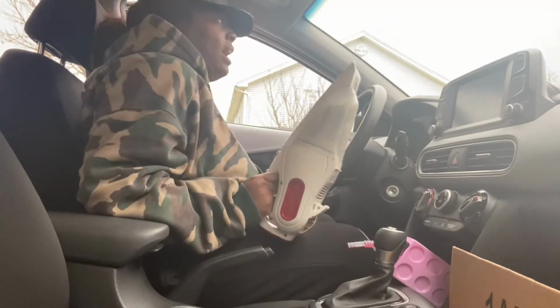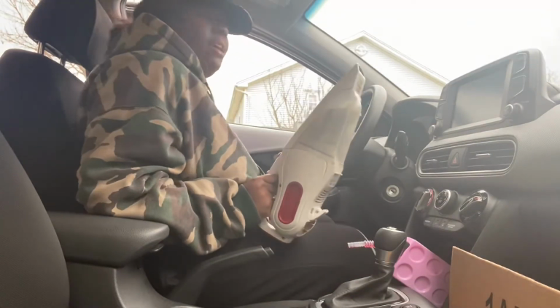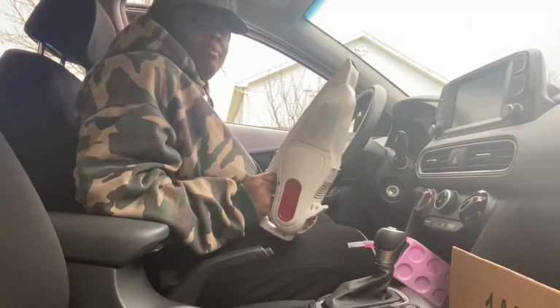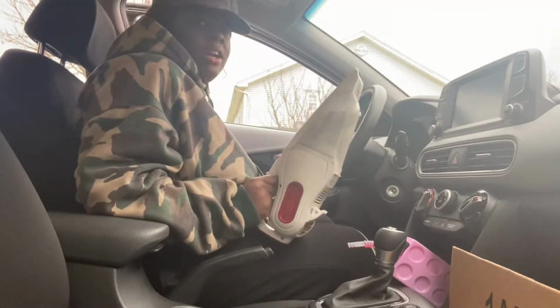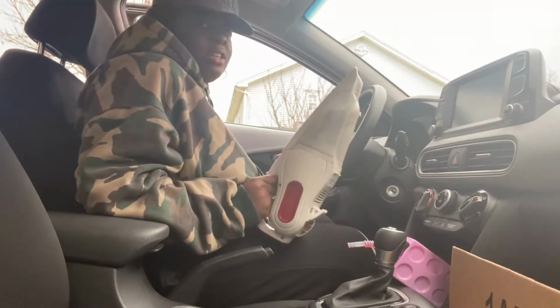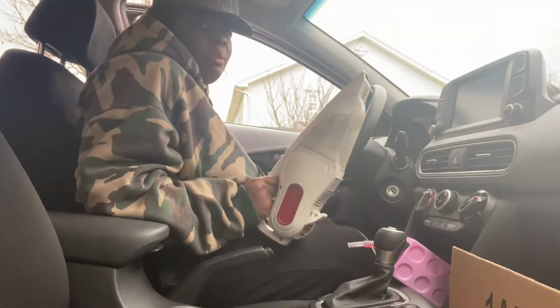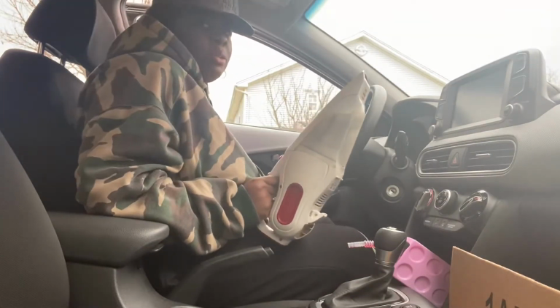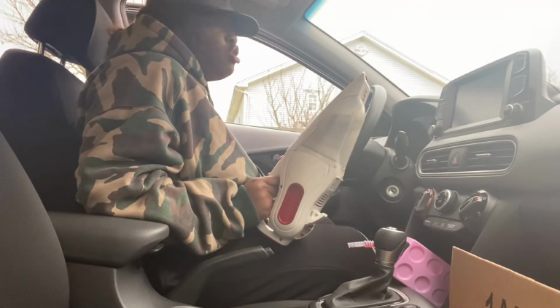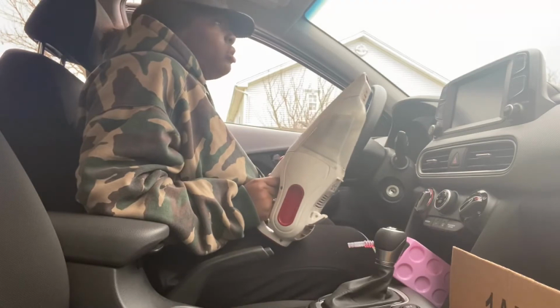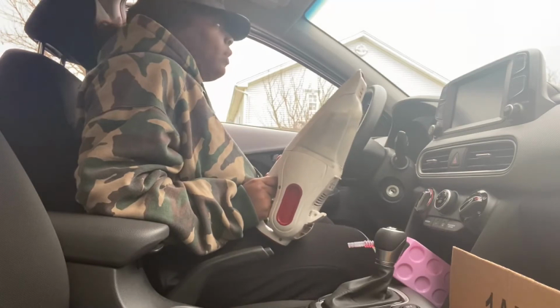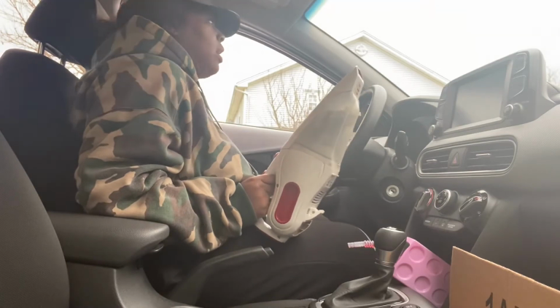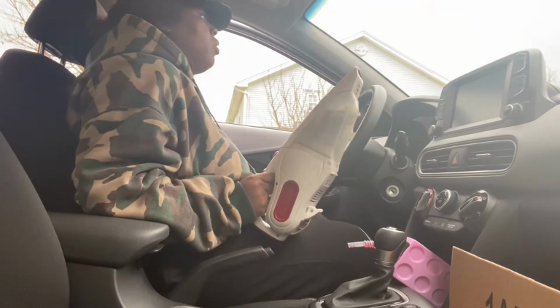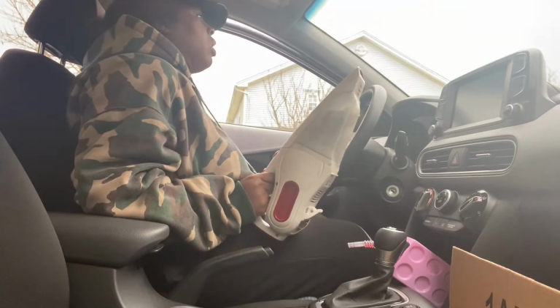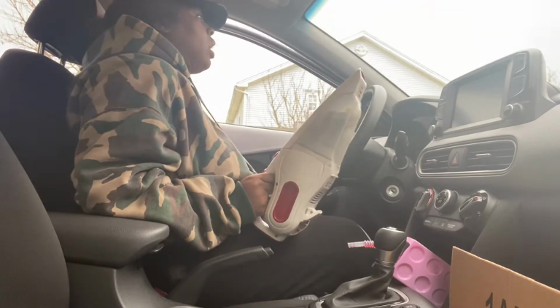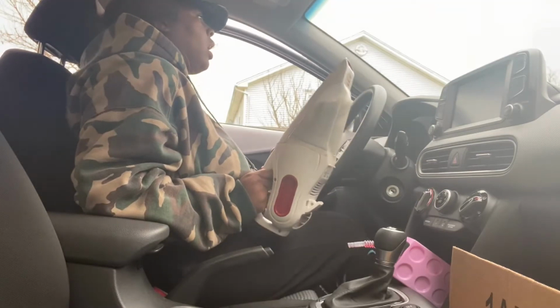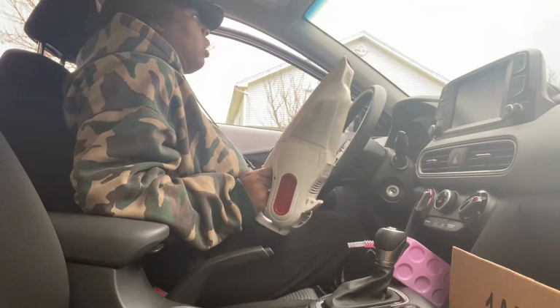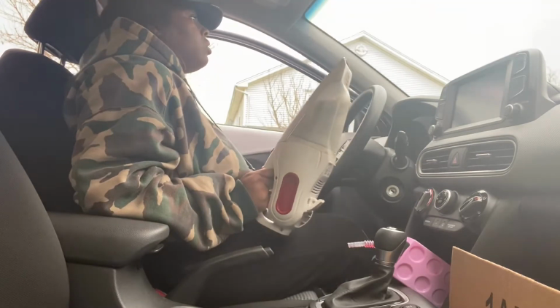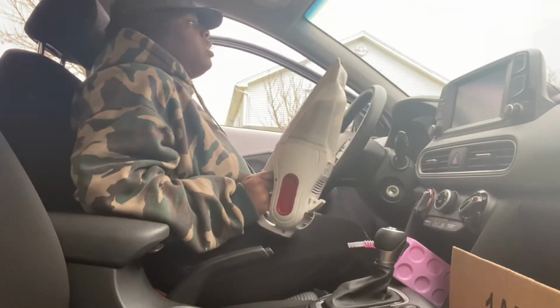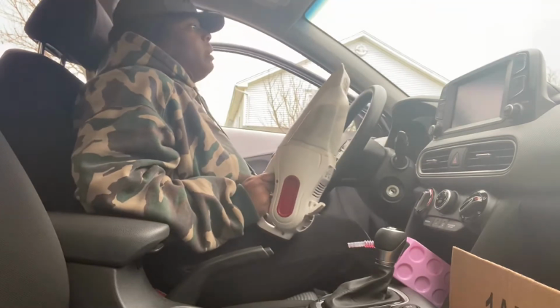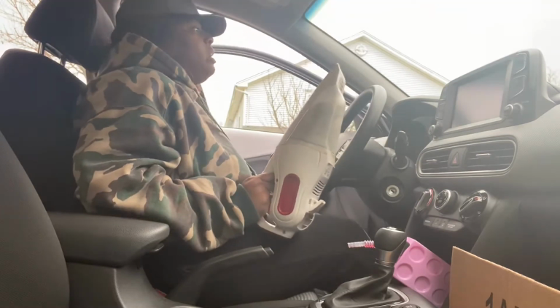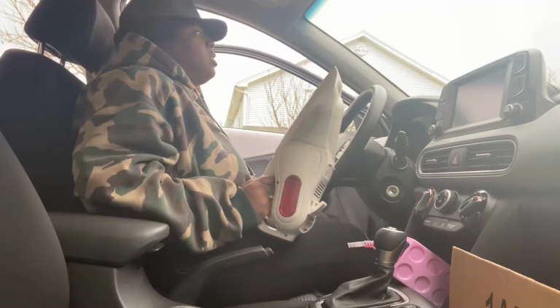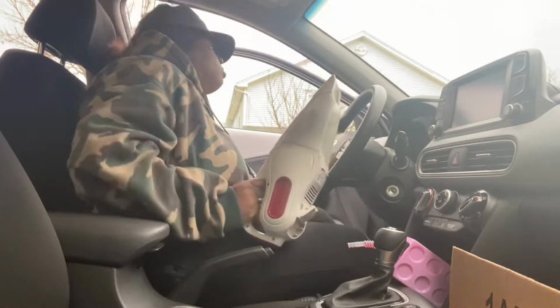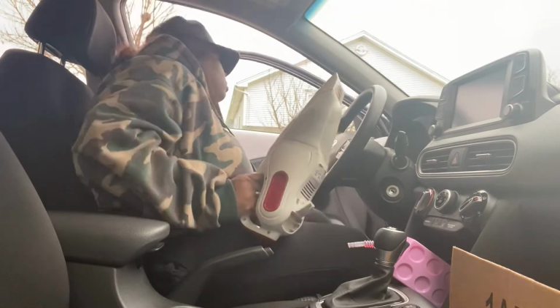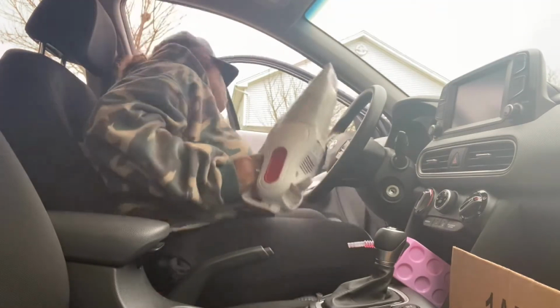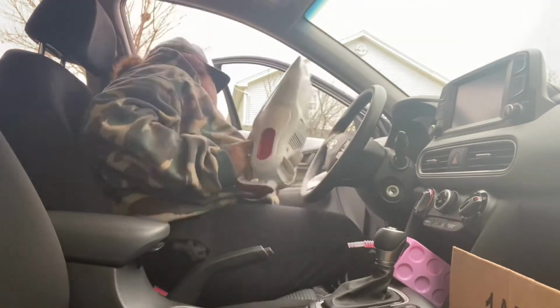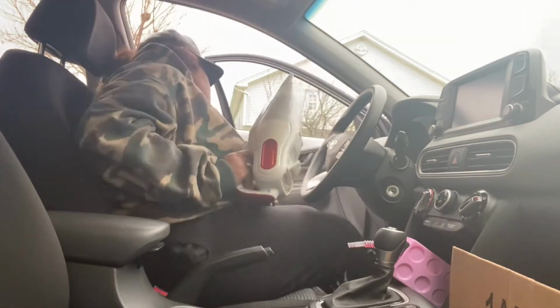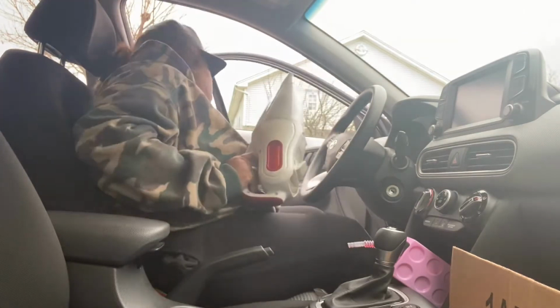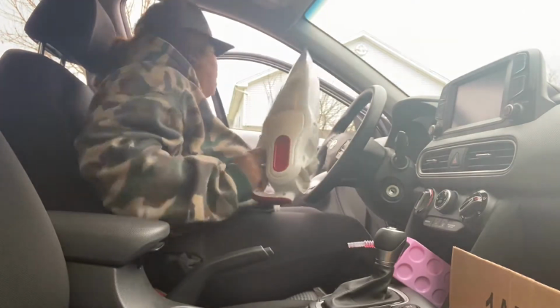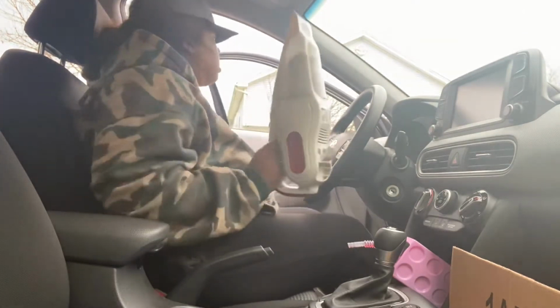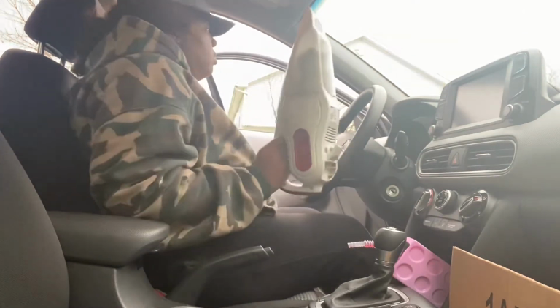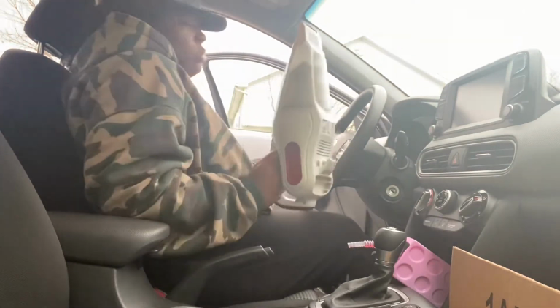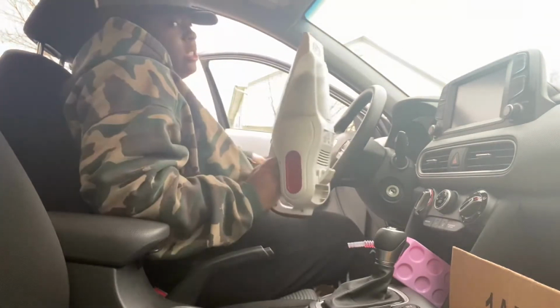I'm technically parked on the street right now and cars can come at any time, so I'm just going to do this side first.